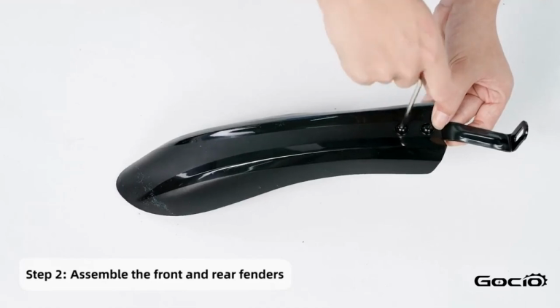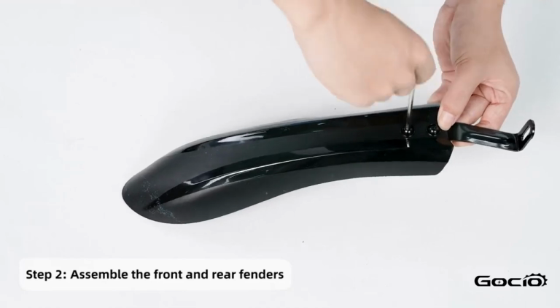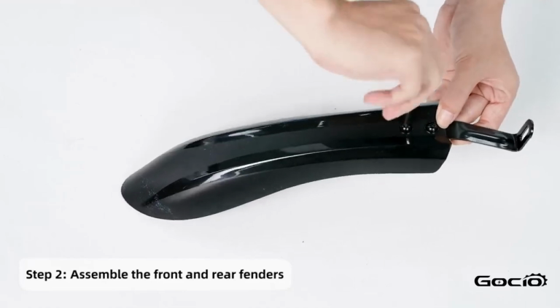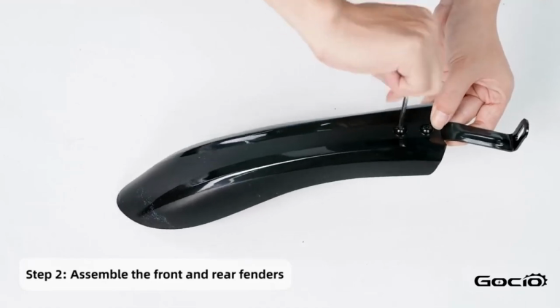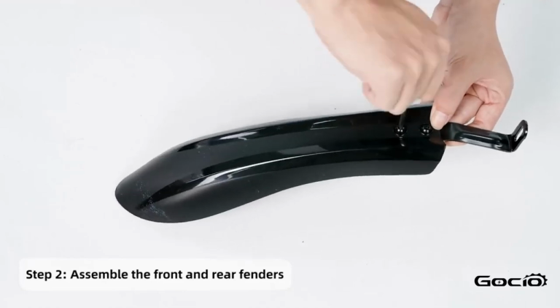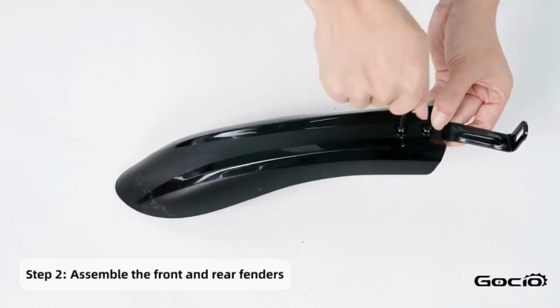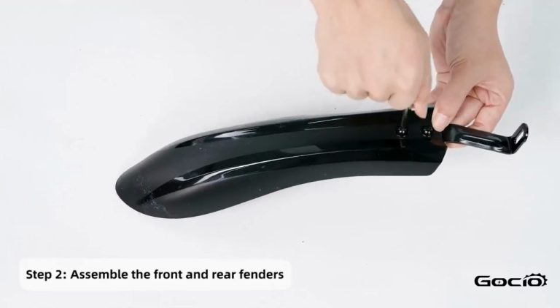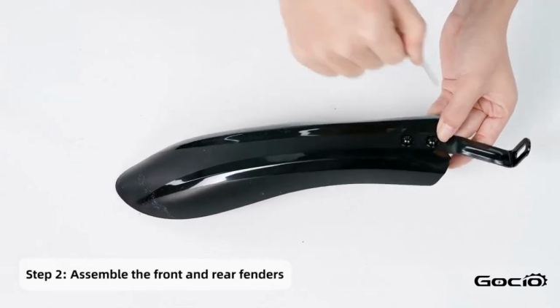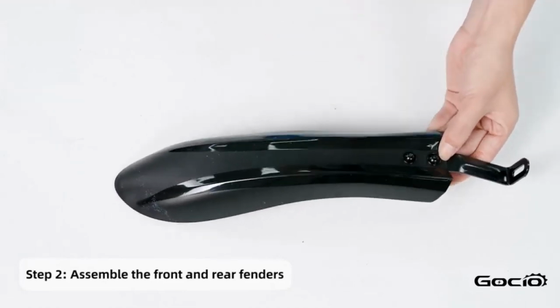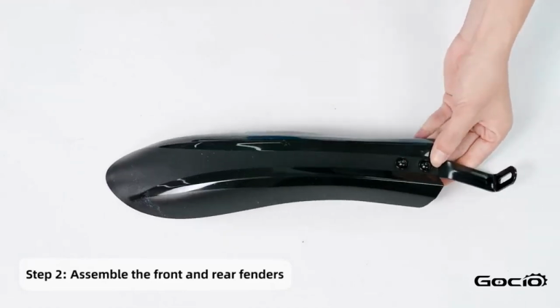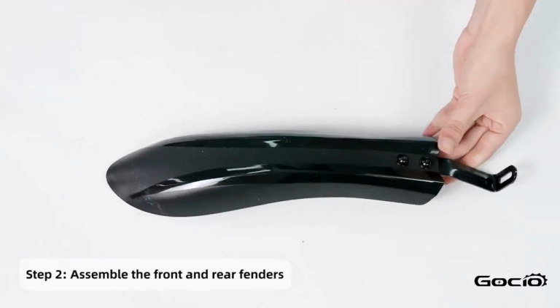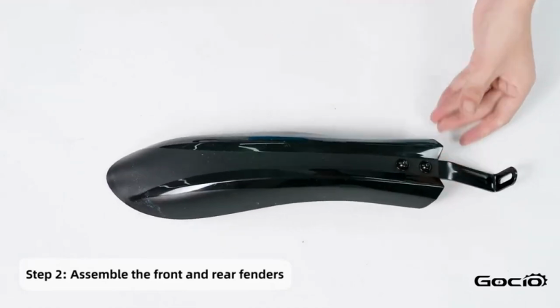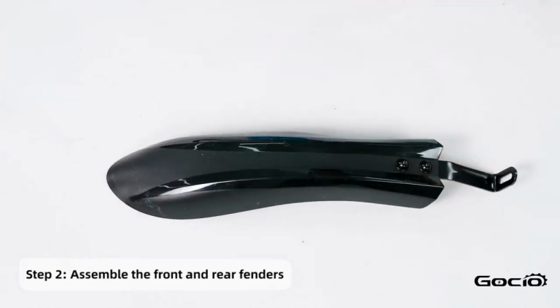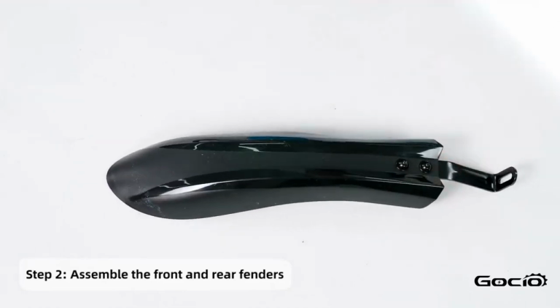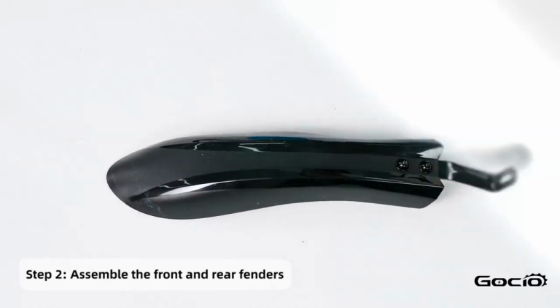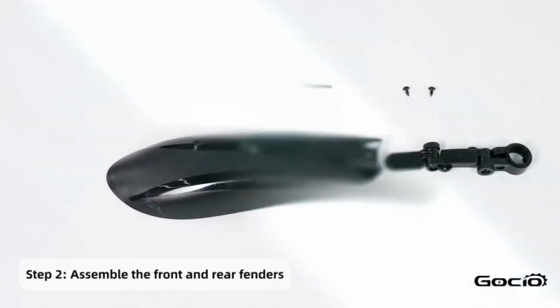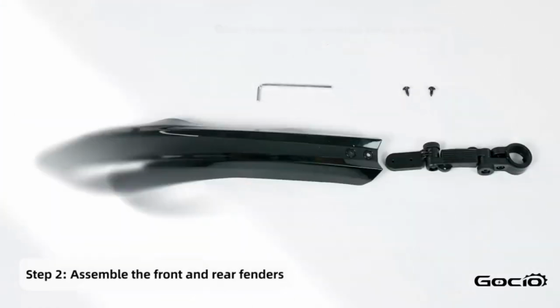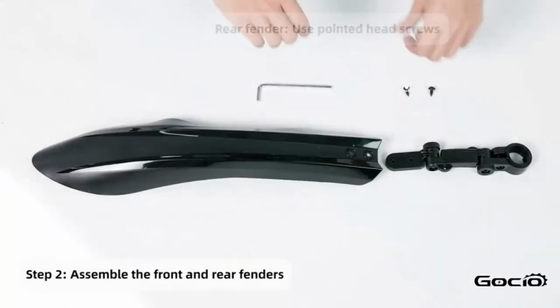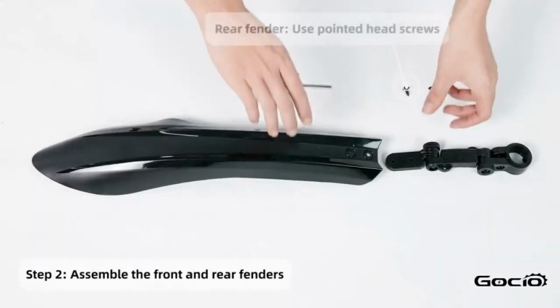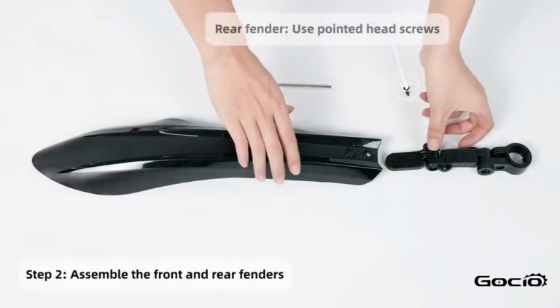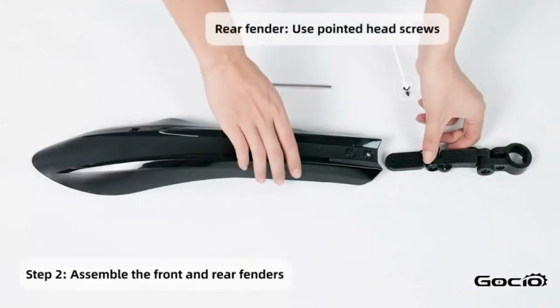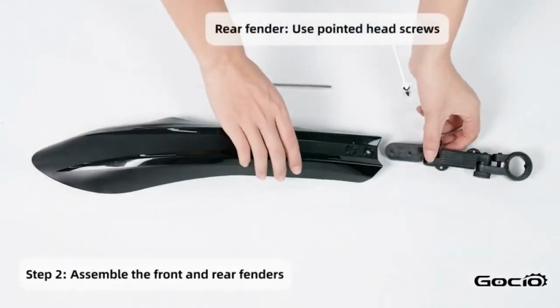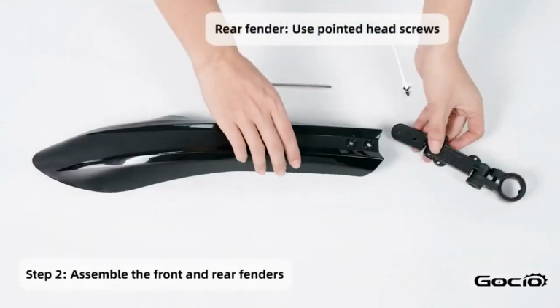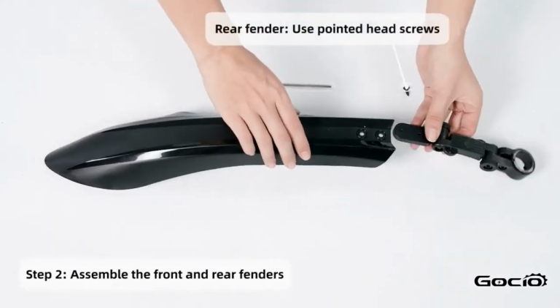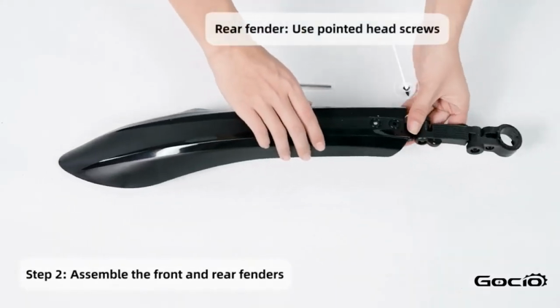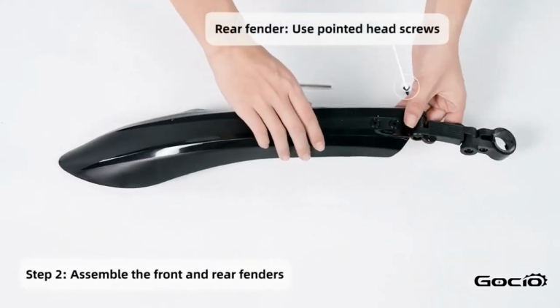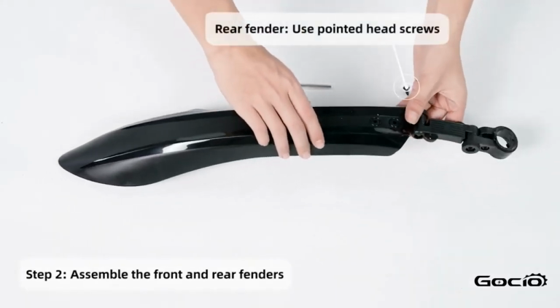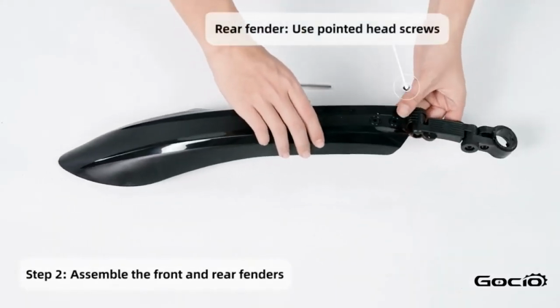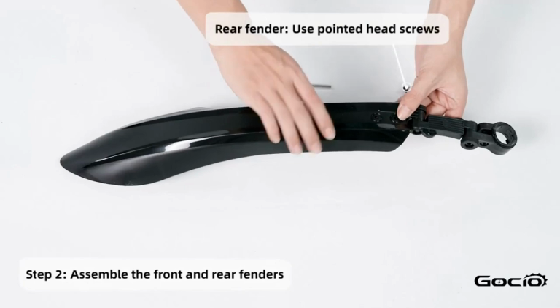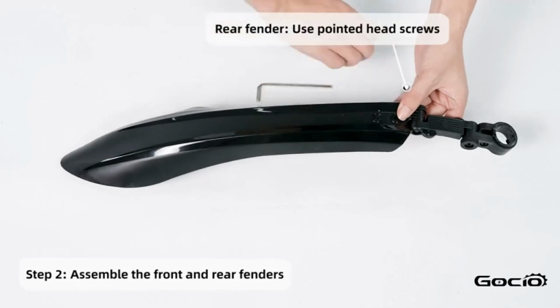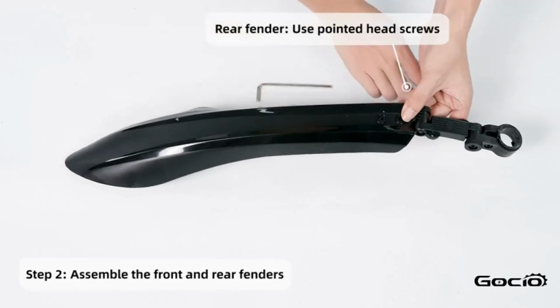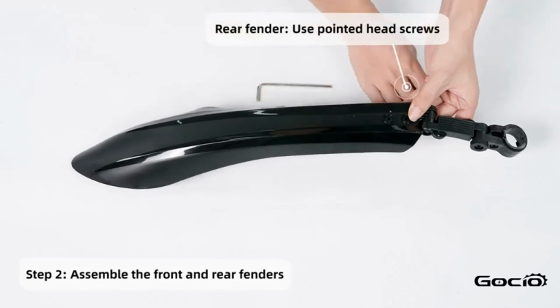Install the fenders starting with the front one, then using the round head screws, secure it into place along with the headlight.